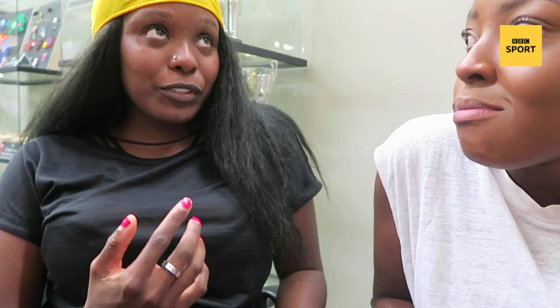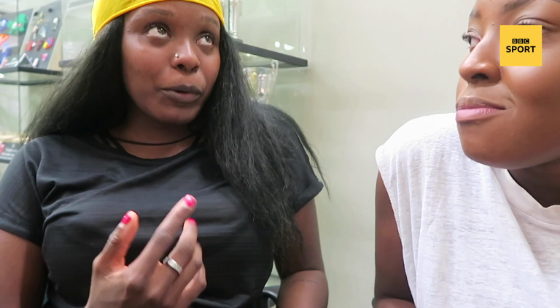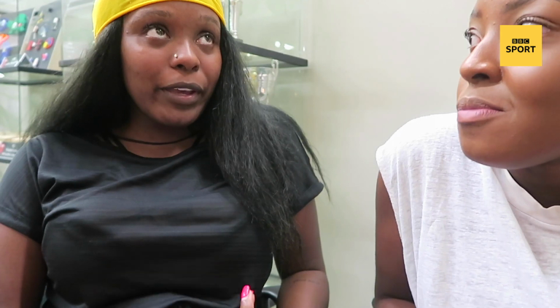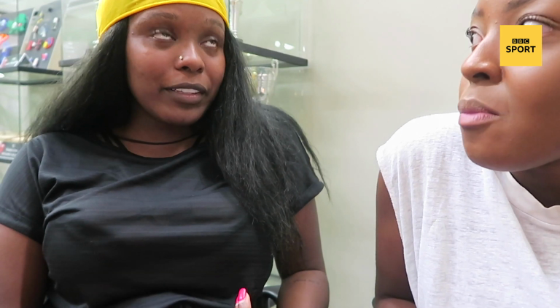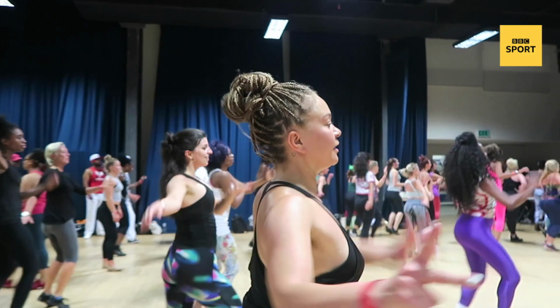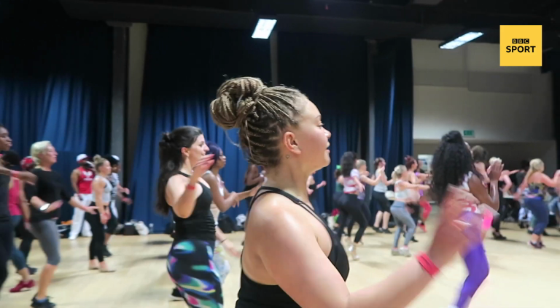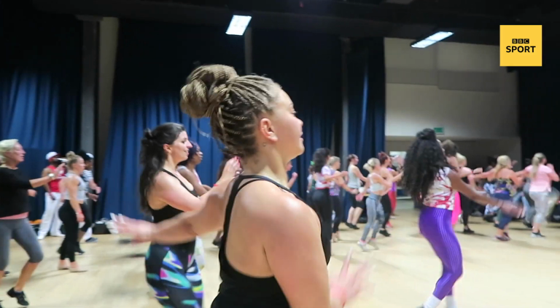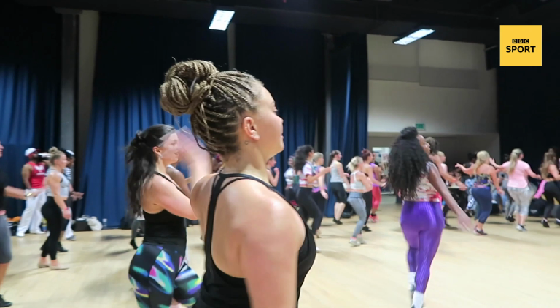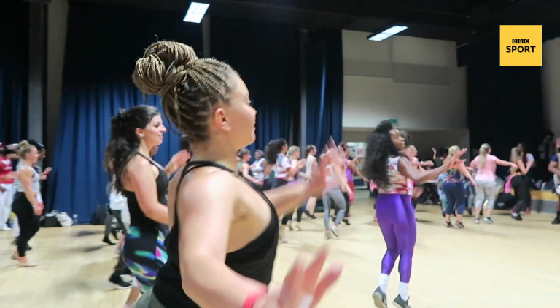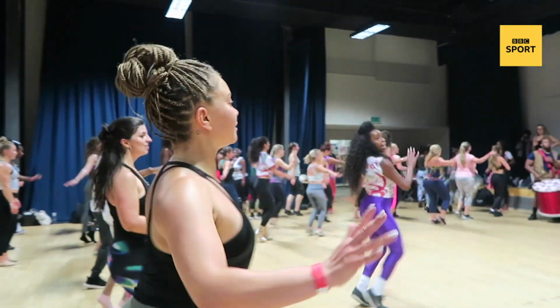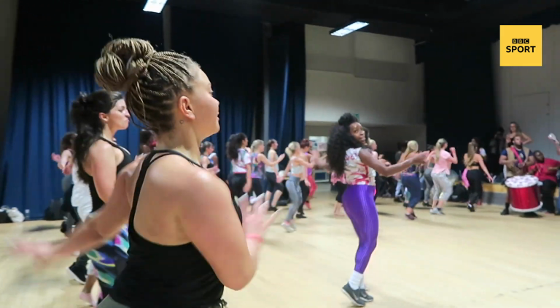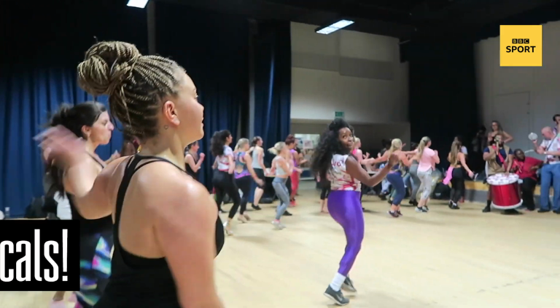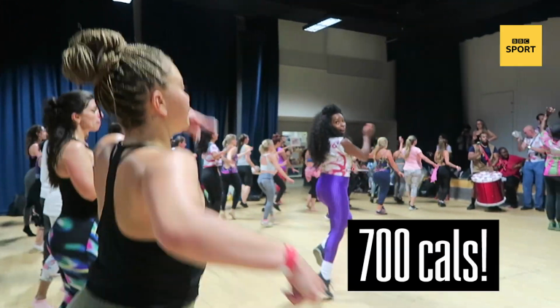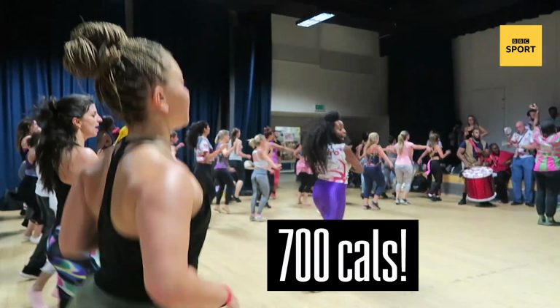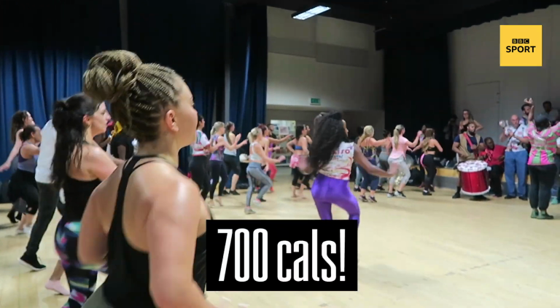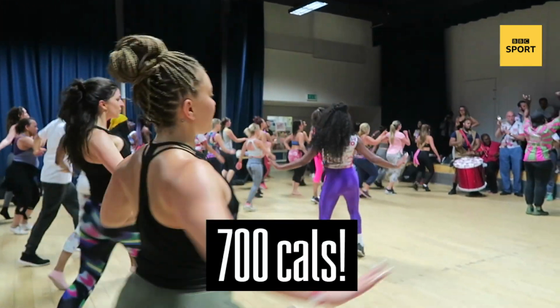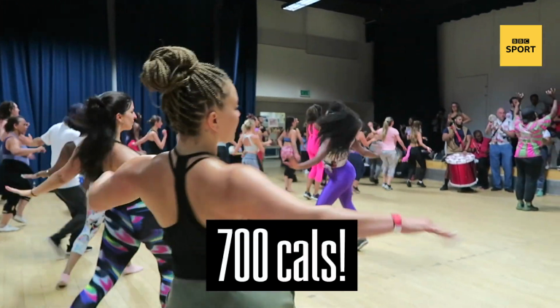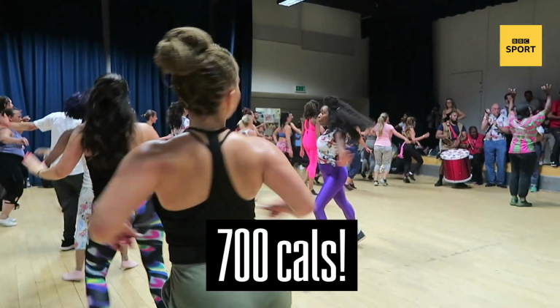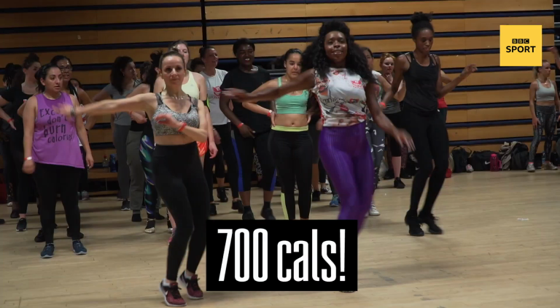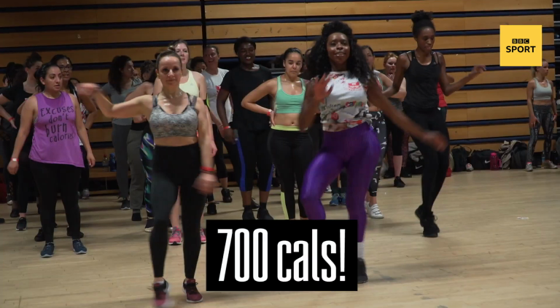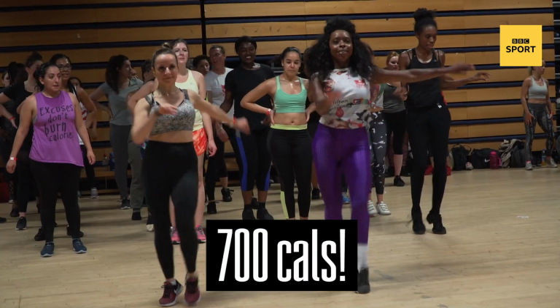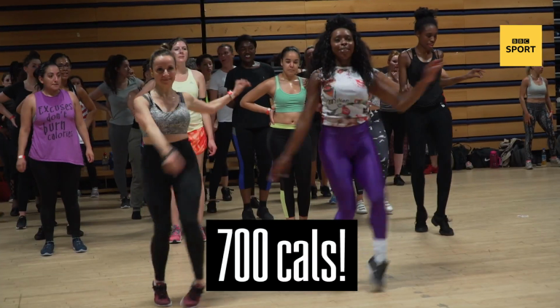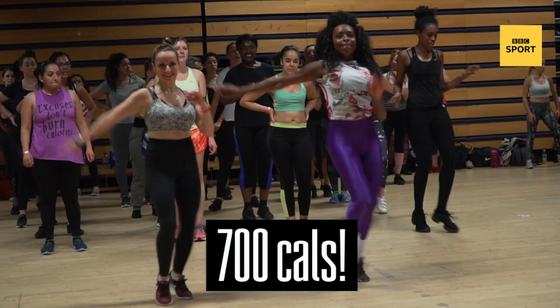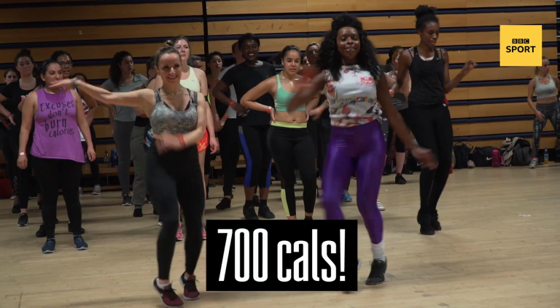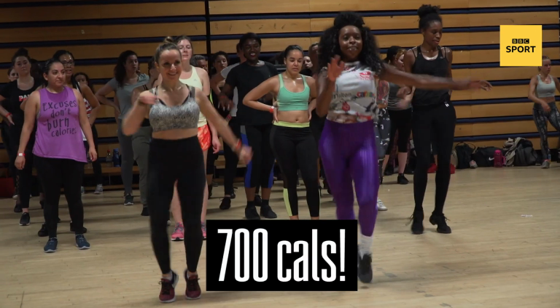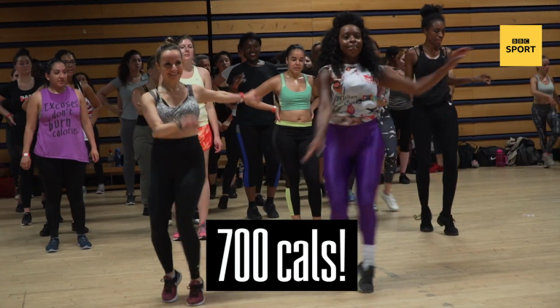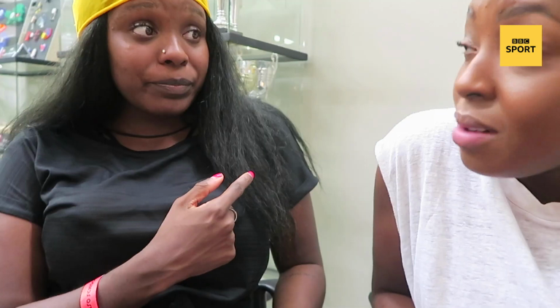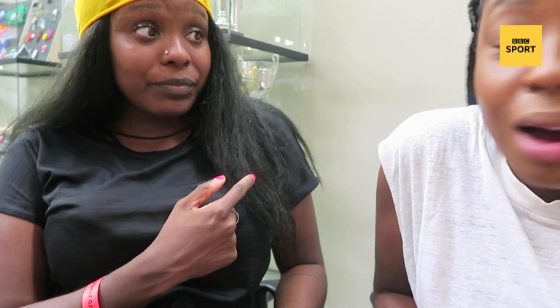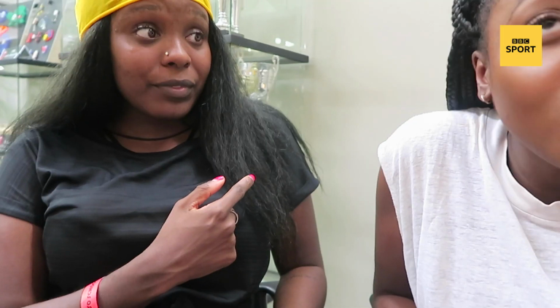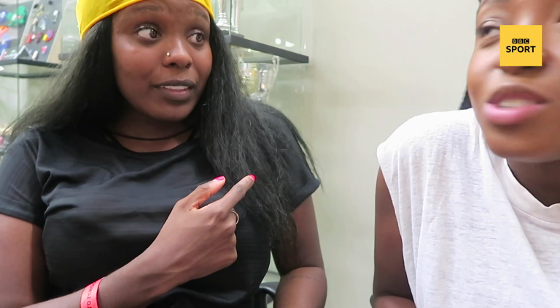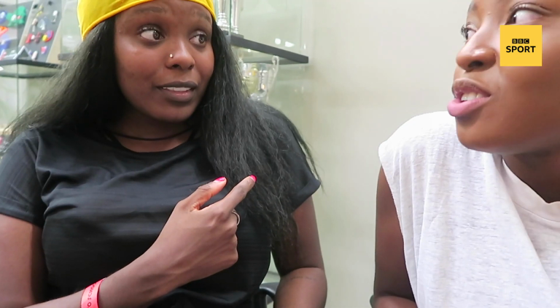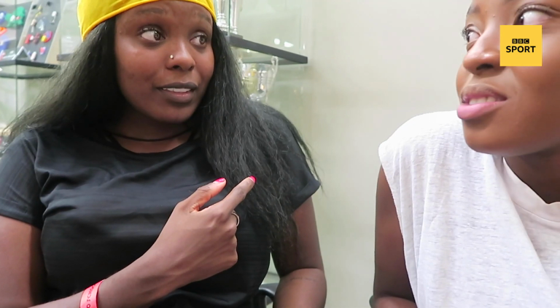You're burning up to six, seven hundred calories just in that session. I'm not even shocked.